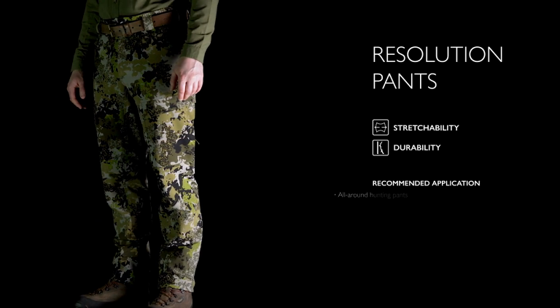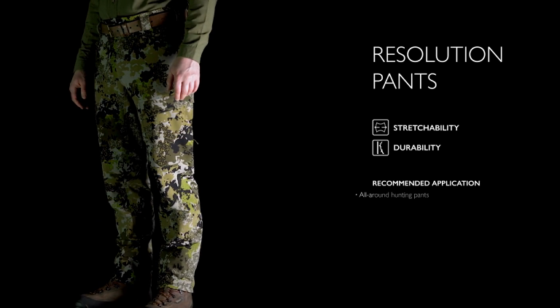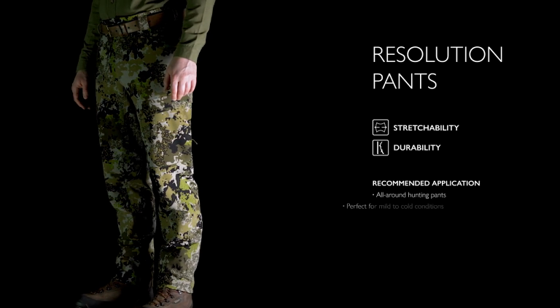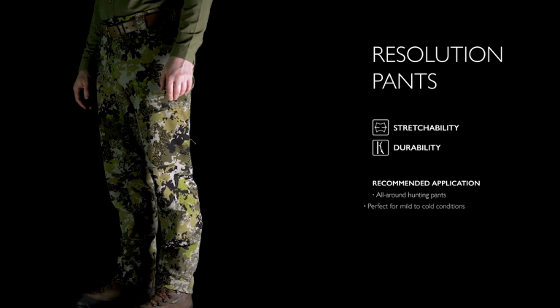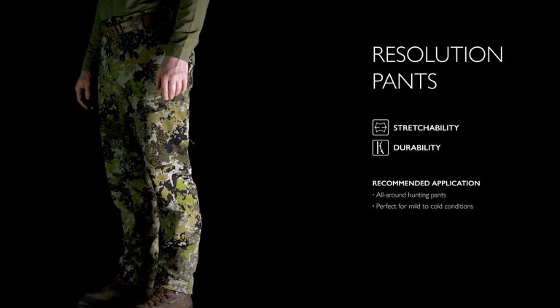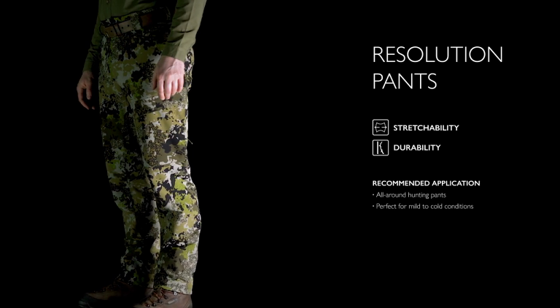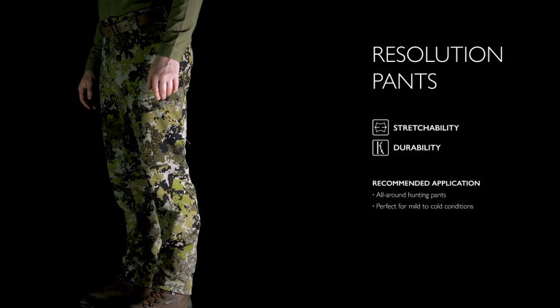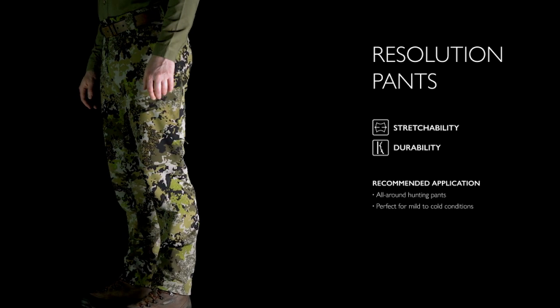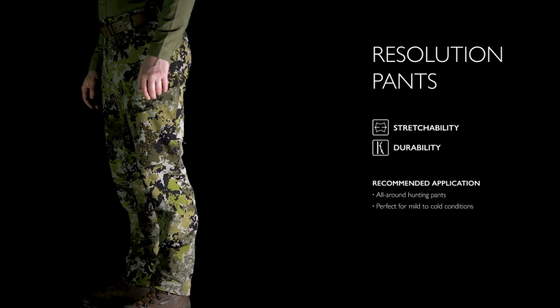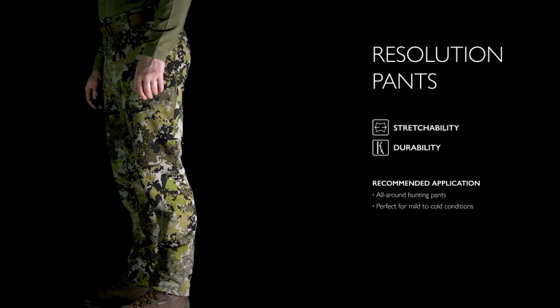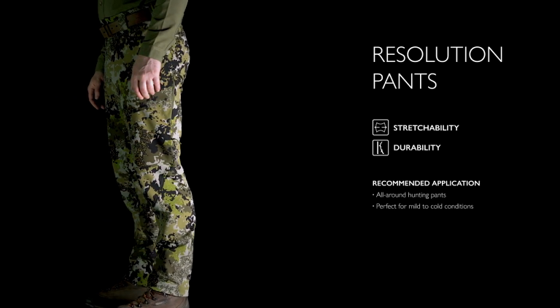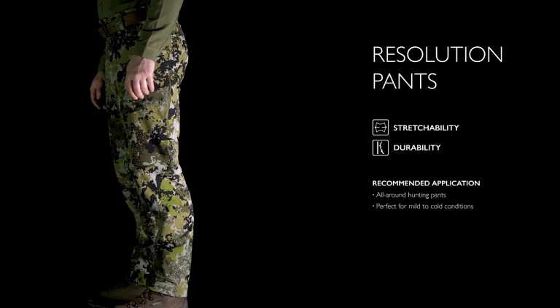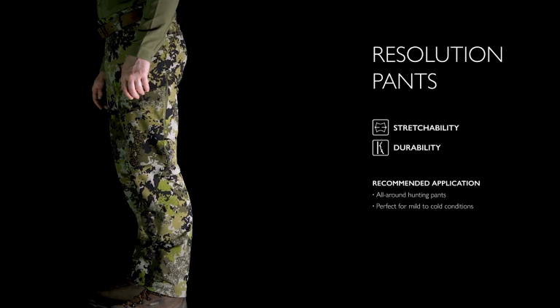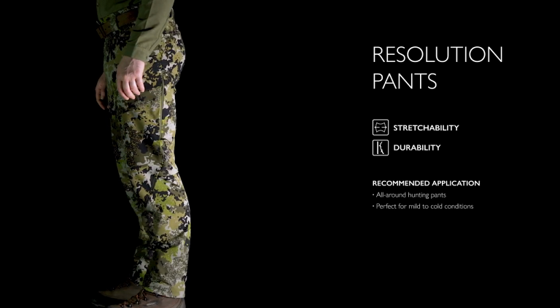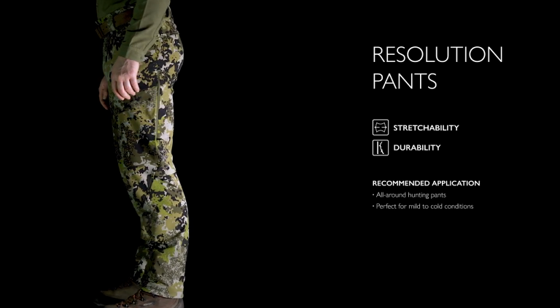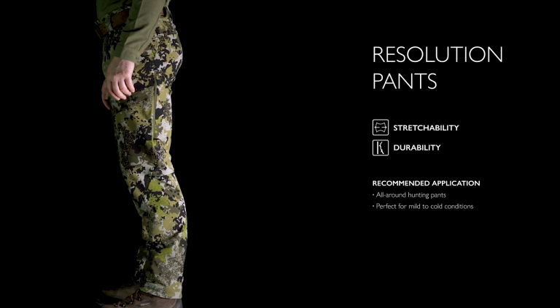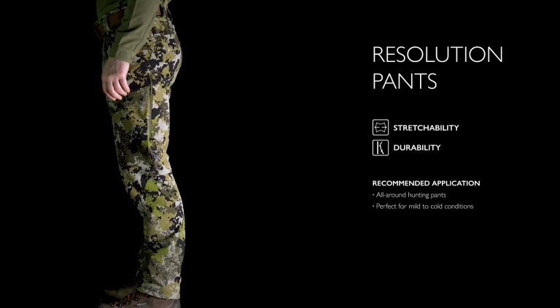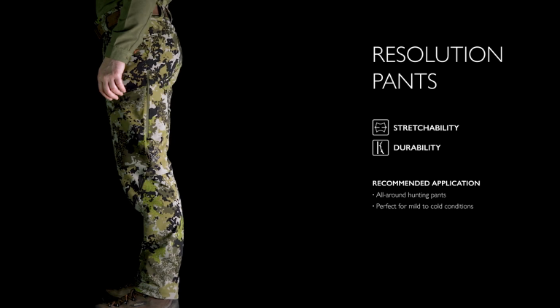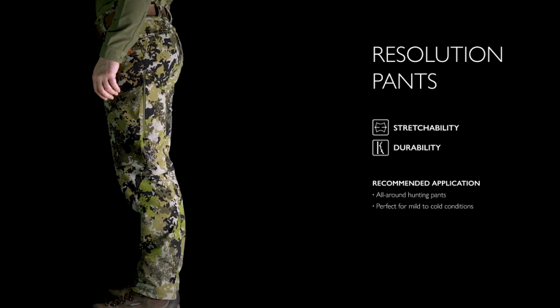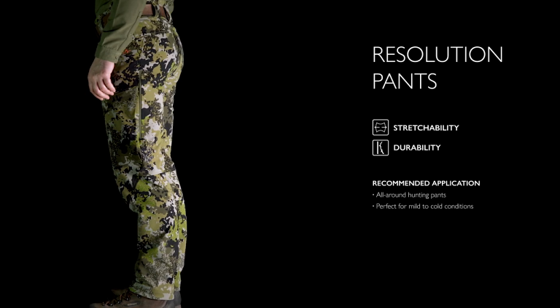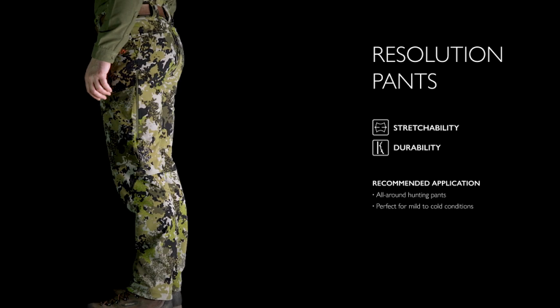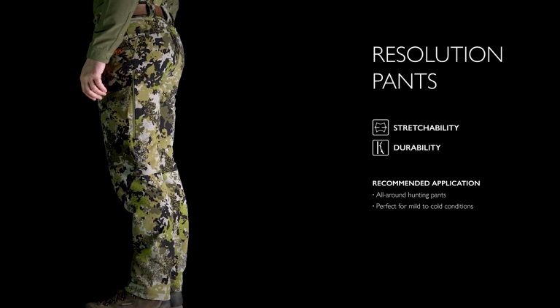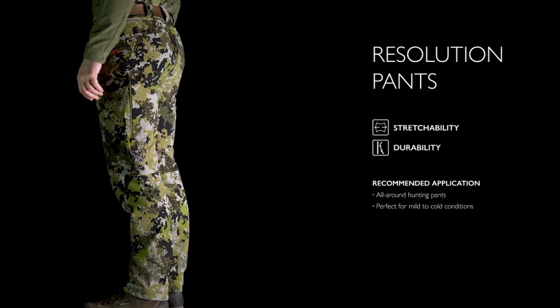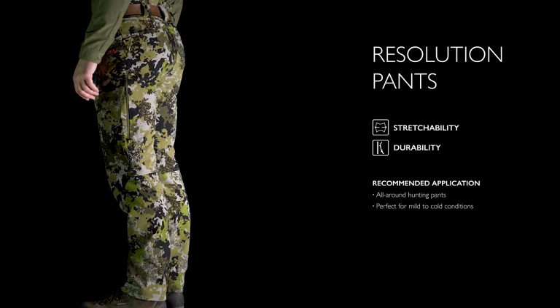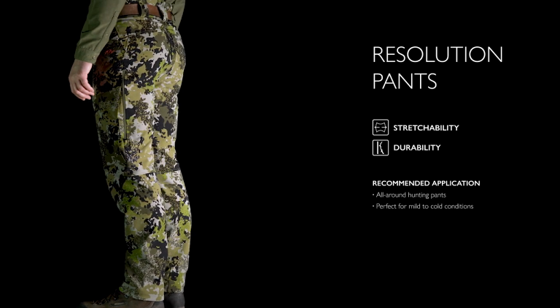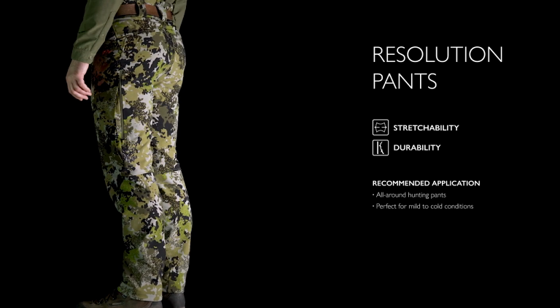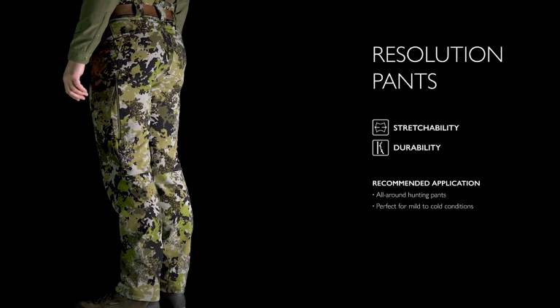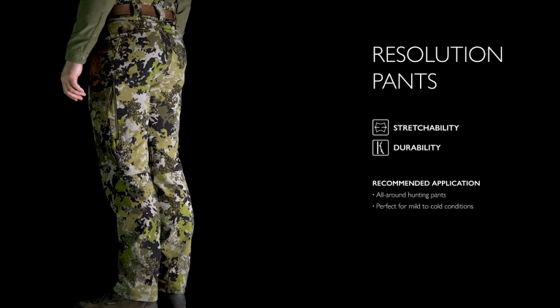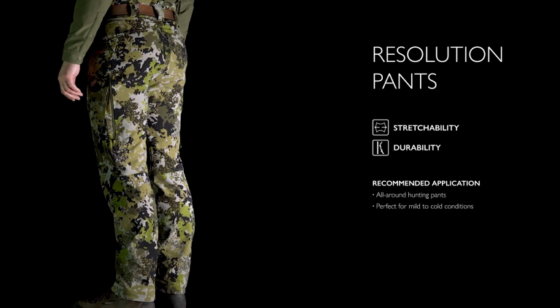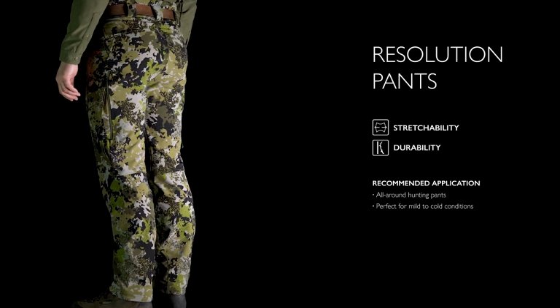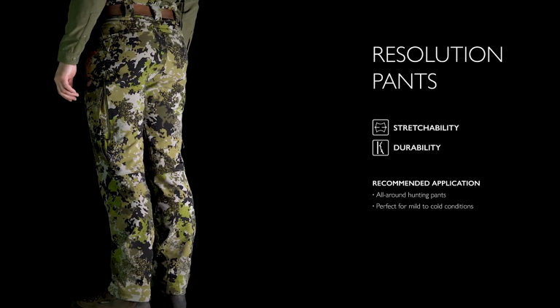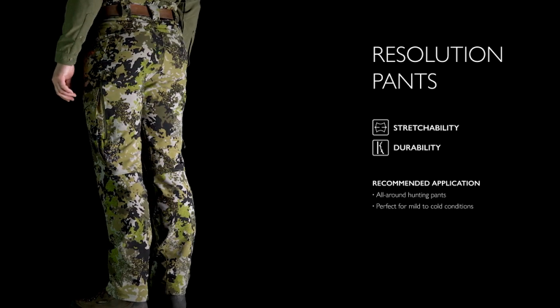The Resolution pants, with complete freedom of movement for comfort and long-lasting durability, are the go-to pants for every hunter for all seasons. Once you put them on, you never want to take them off.